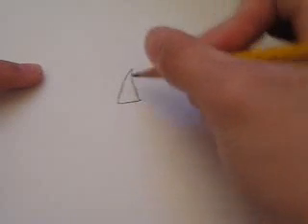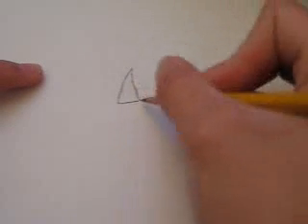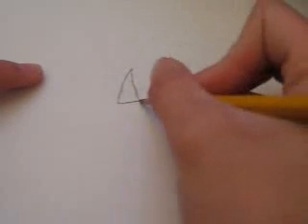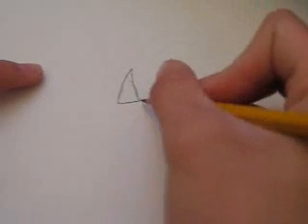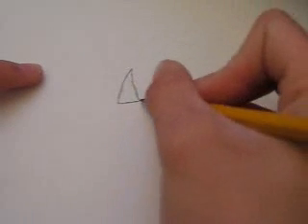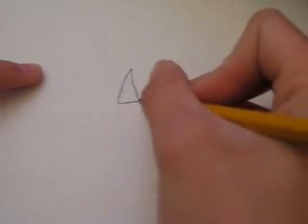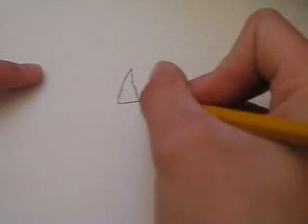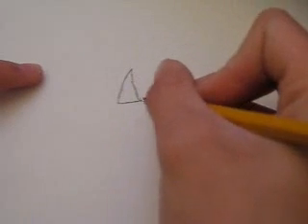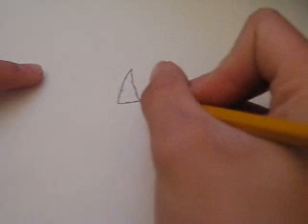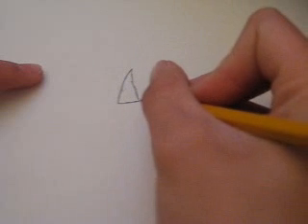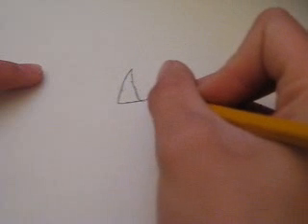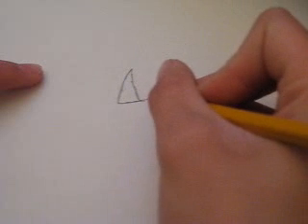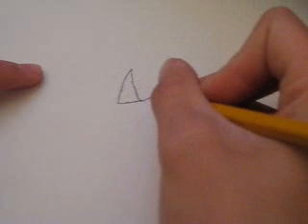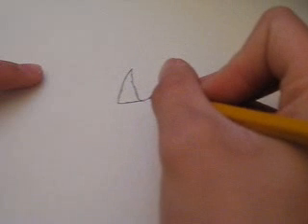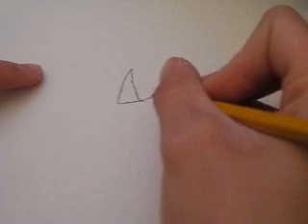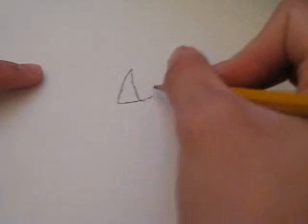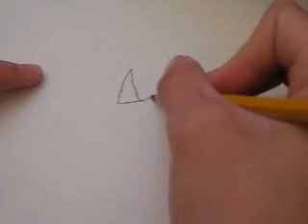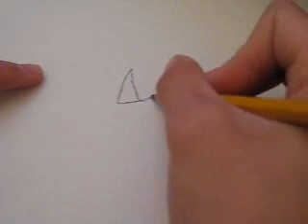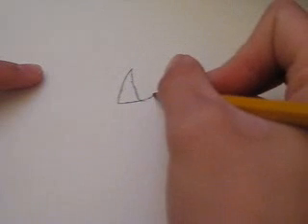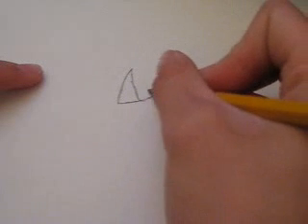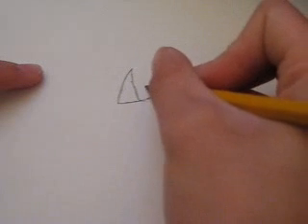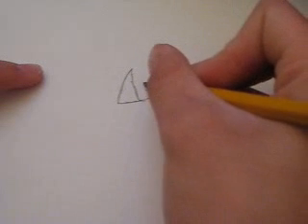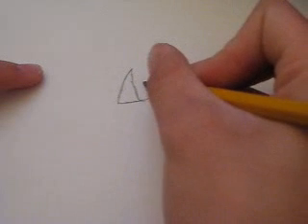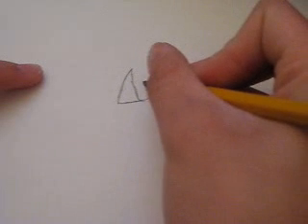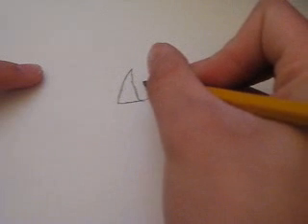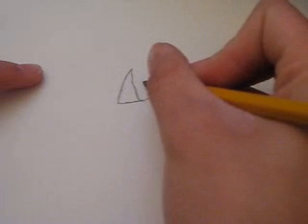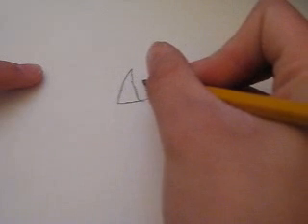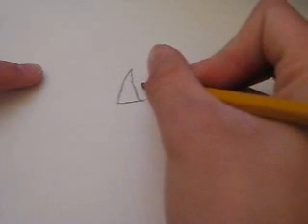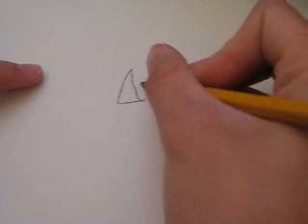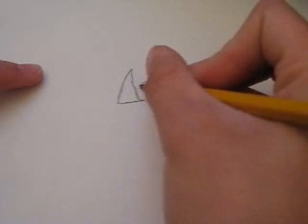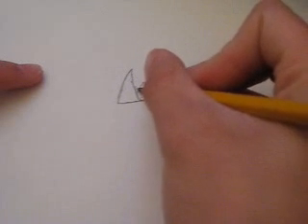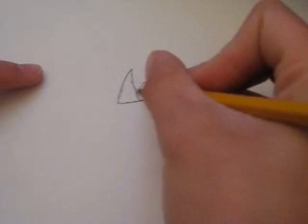Alright, then you draw the second horn, which will be slightly smaller — I'd say around halfway.